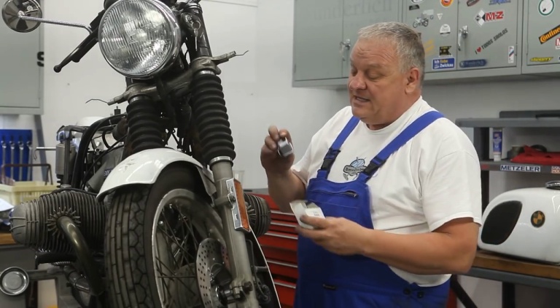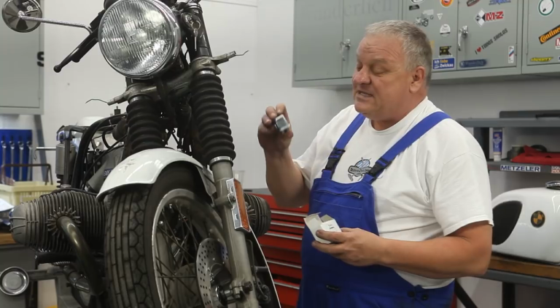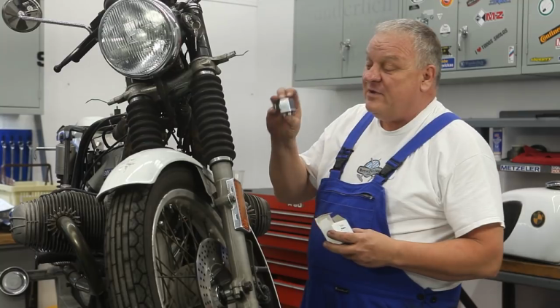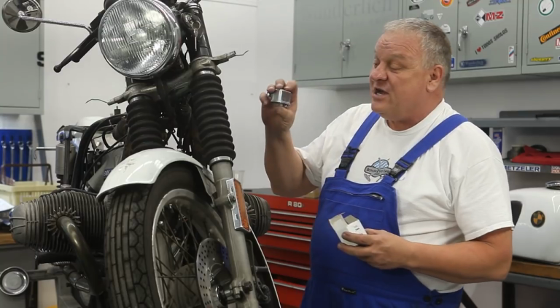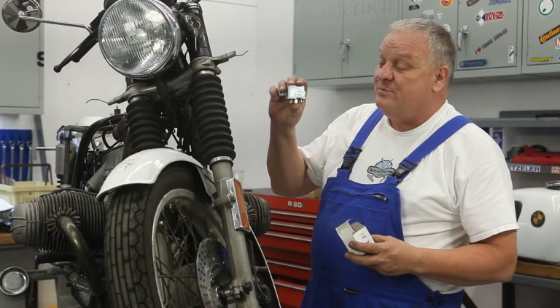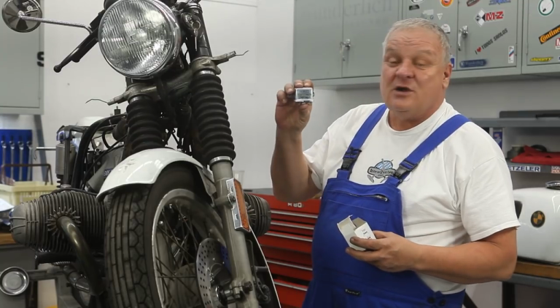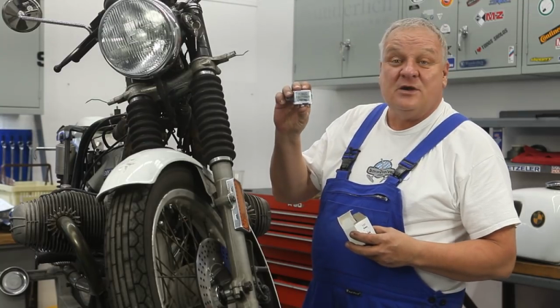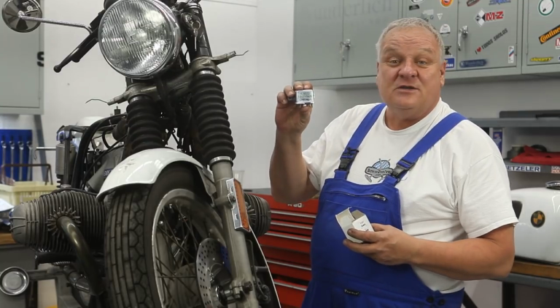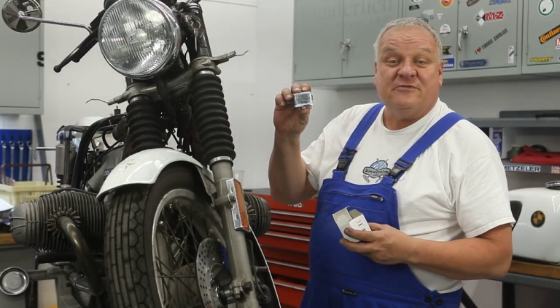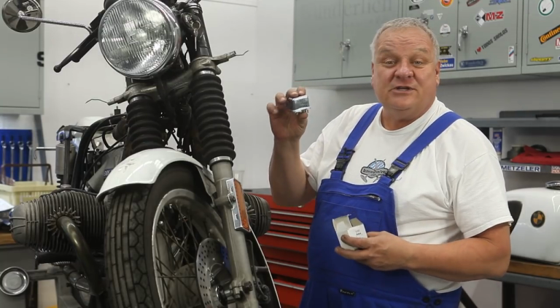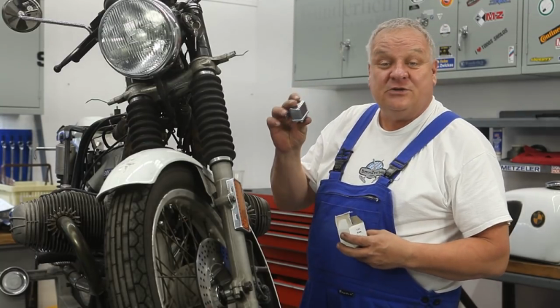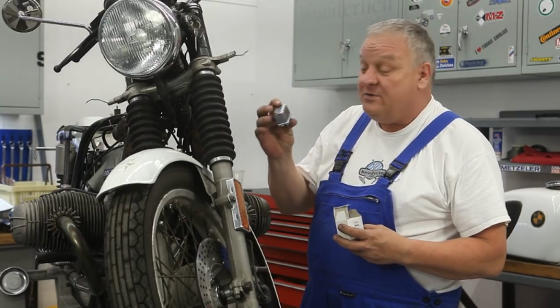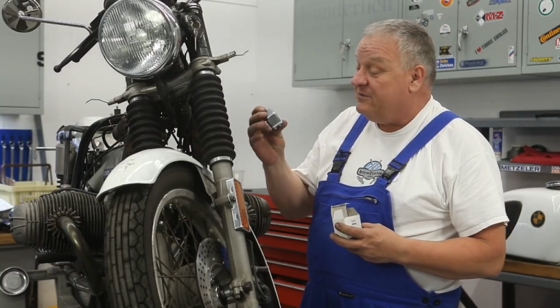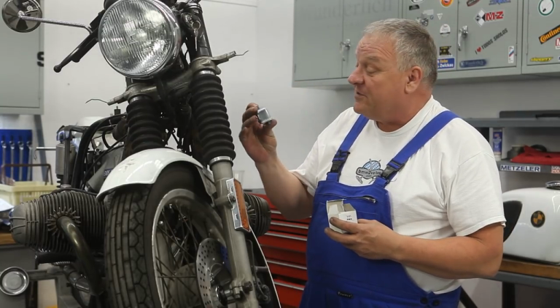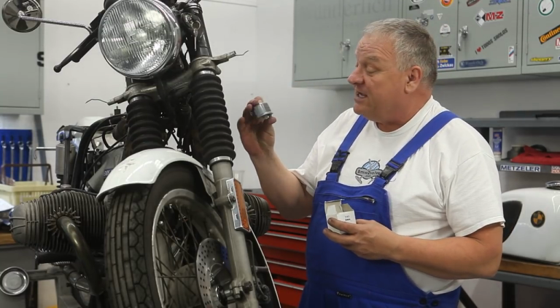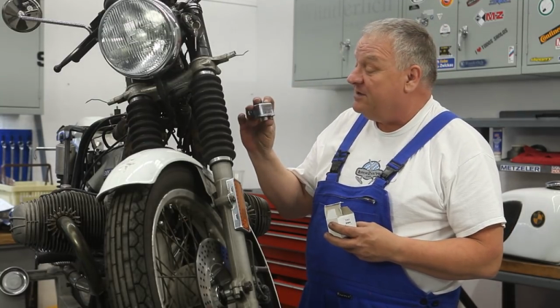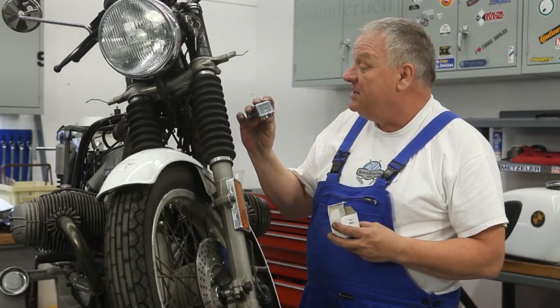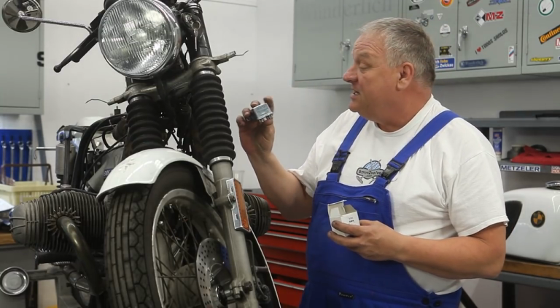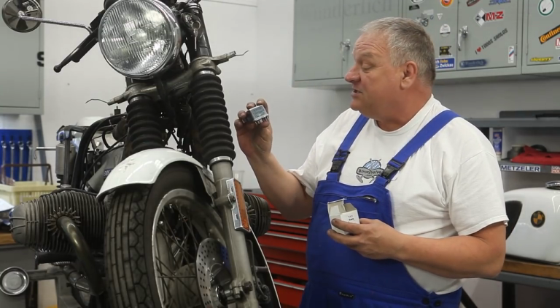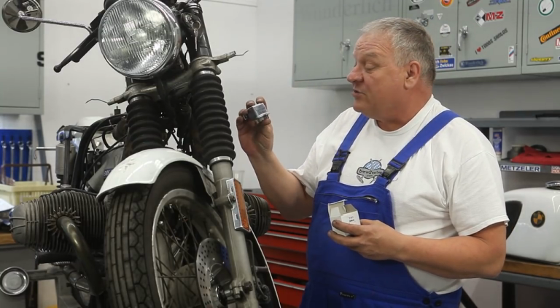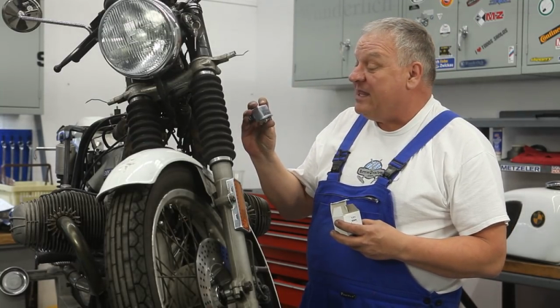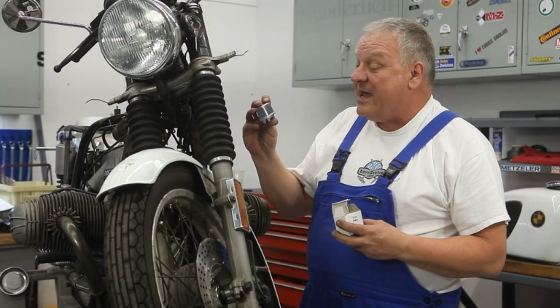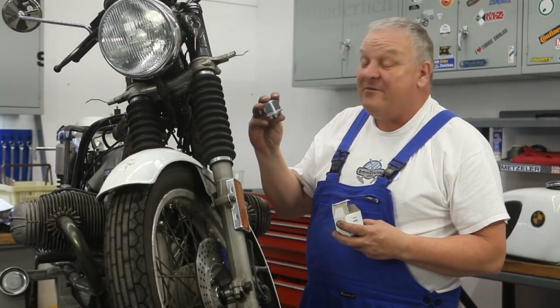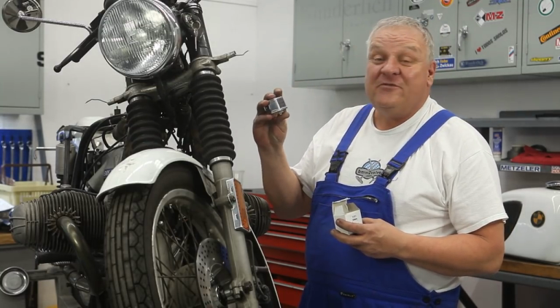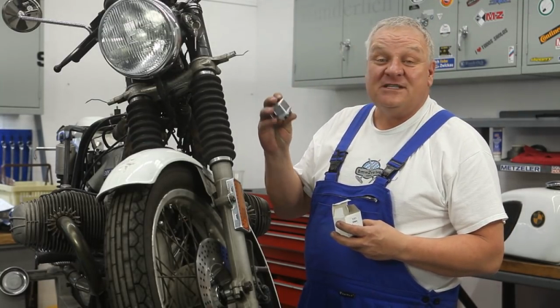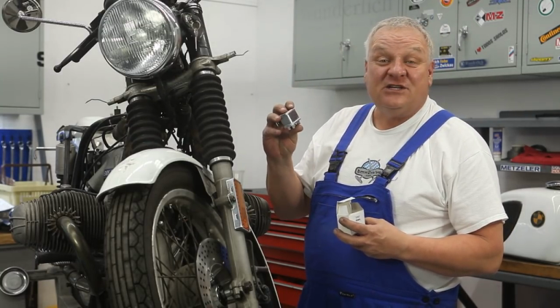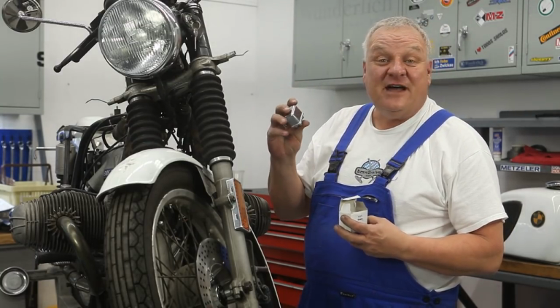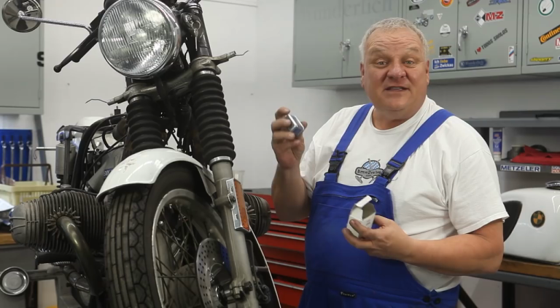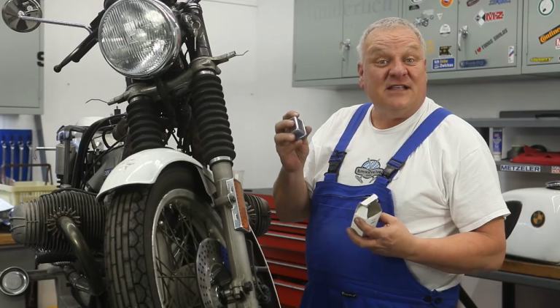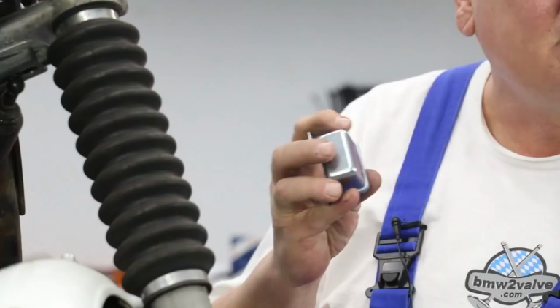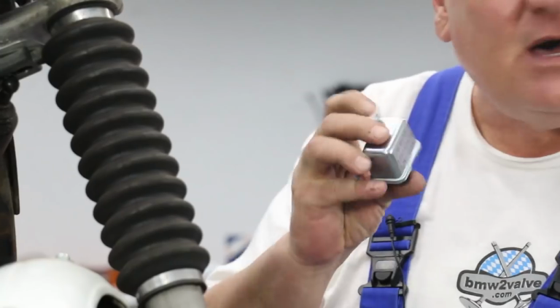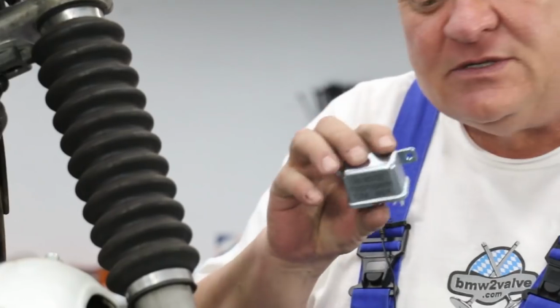Here's that reproduction part I was referring to for the starter relay. We have them for the slash 5 and slash 6 models.